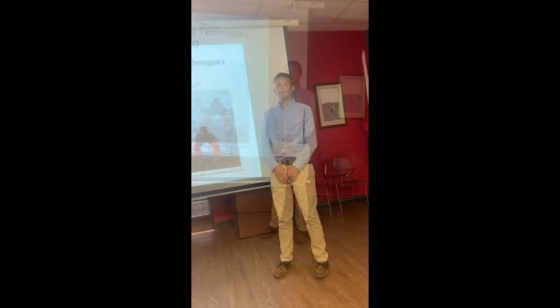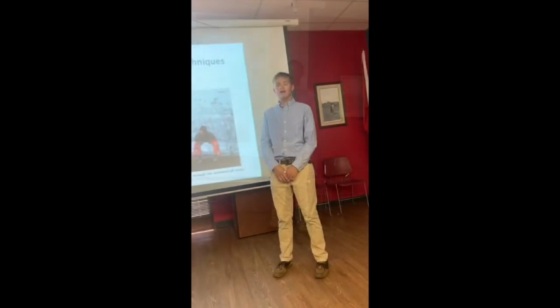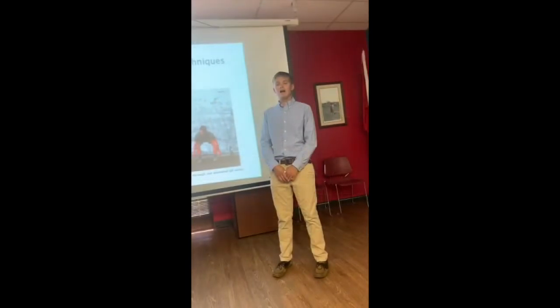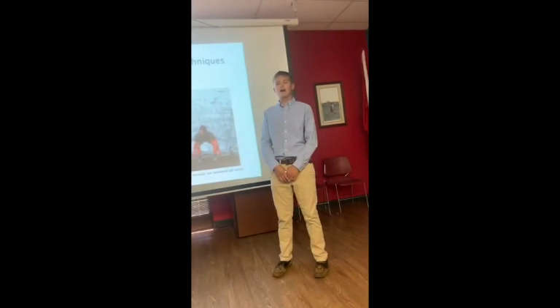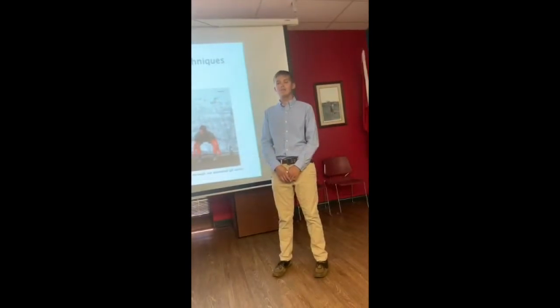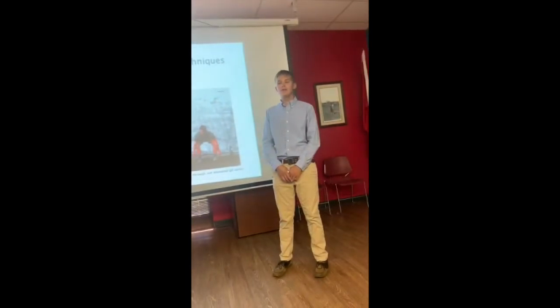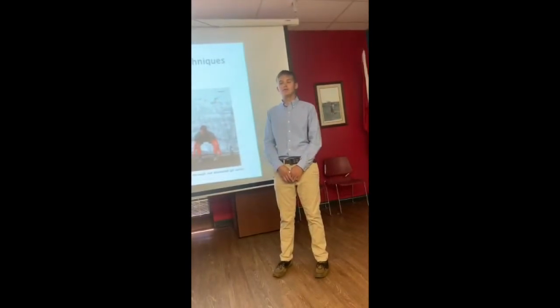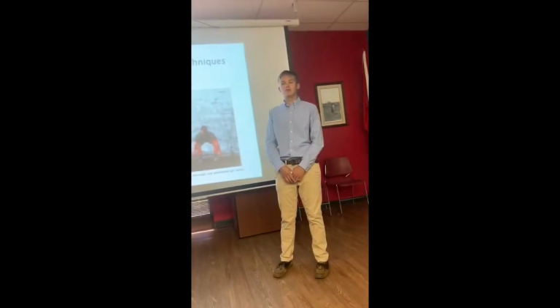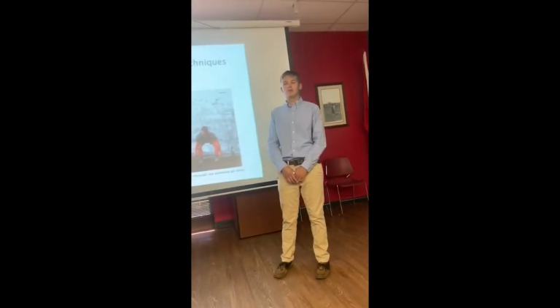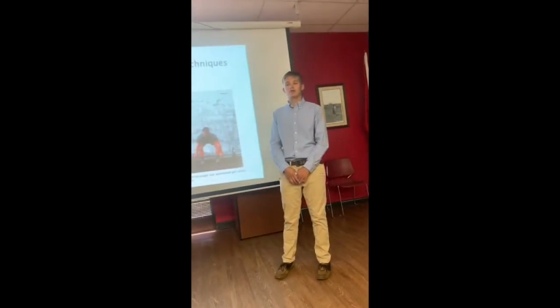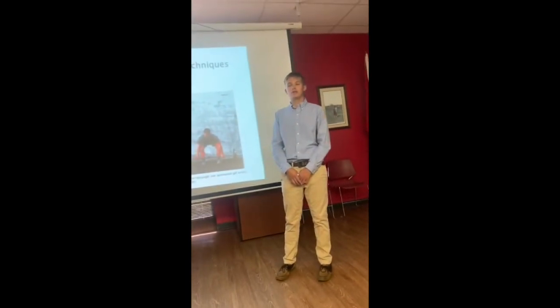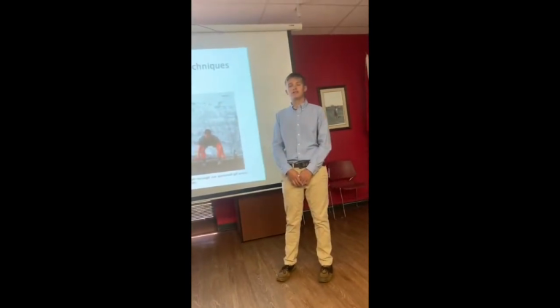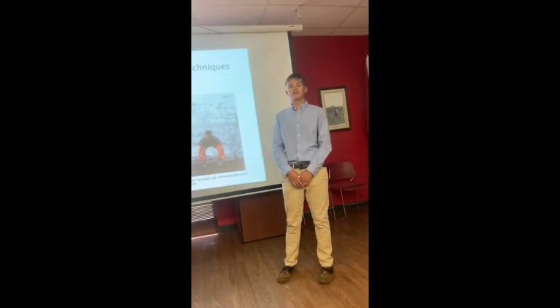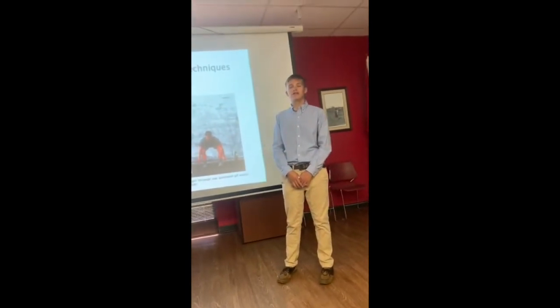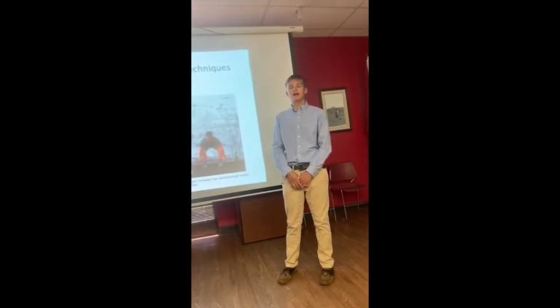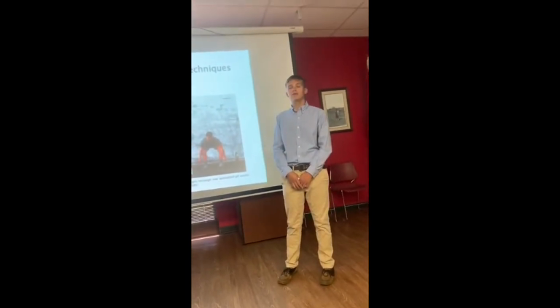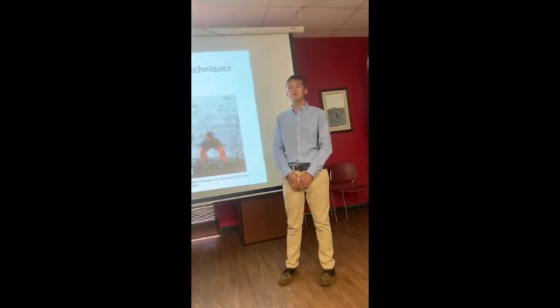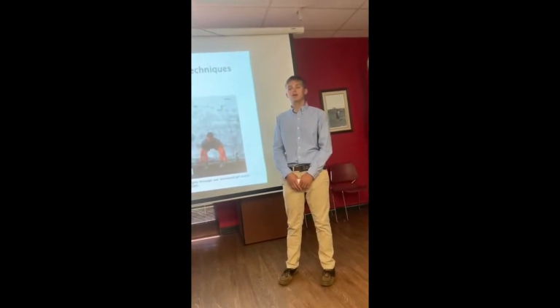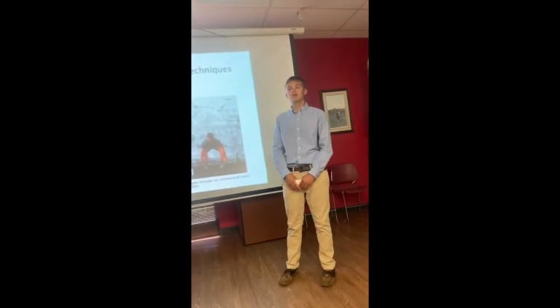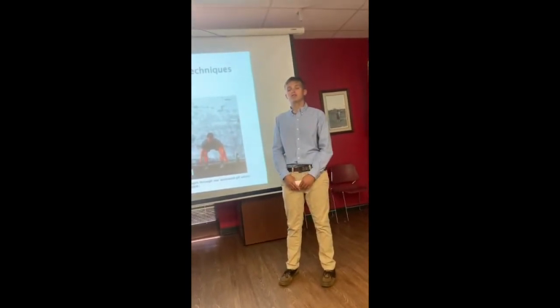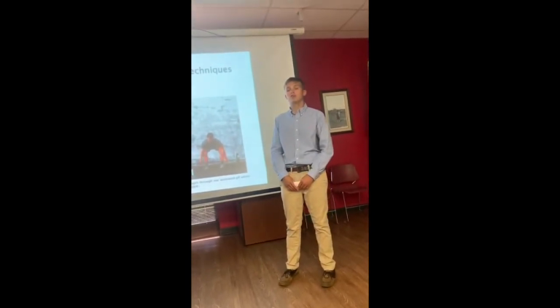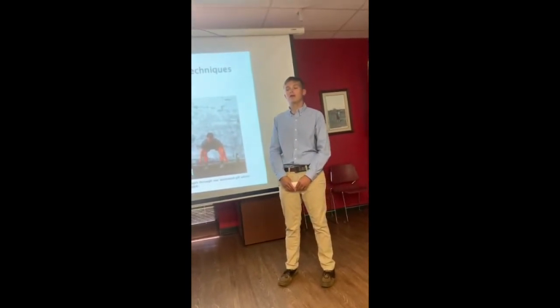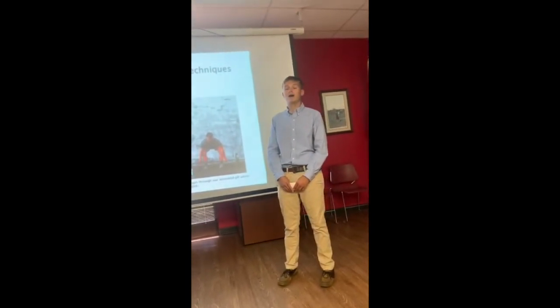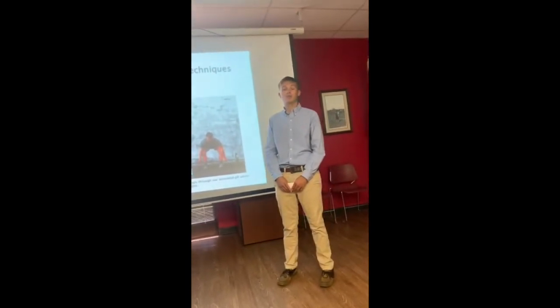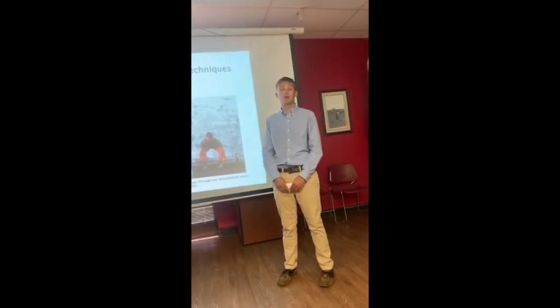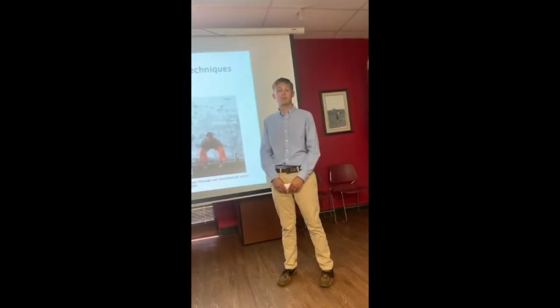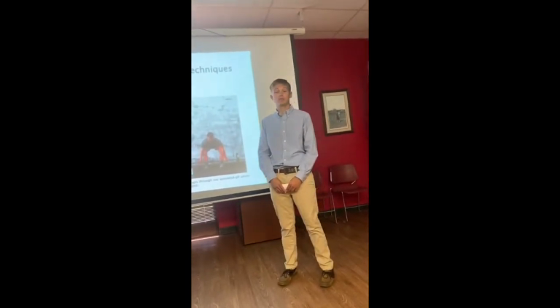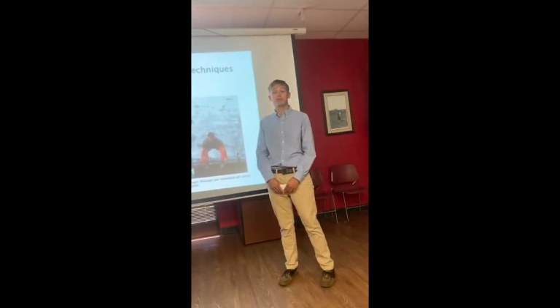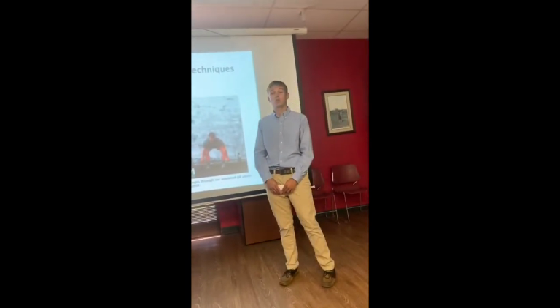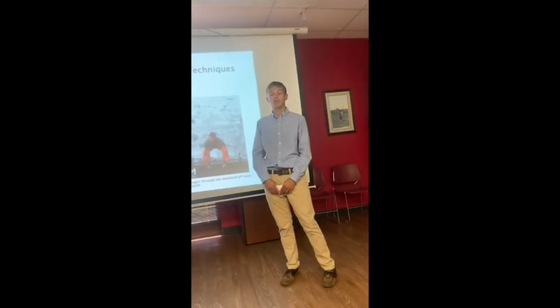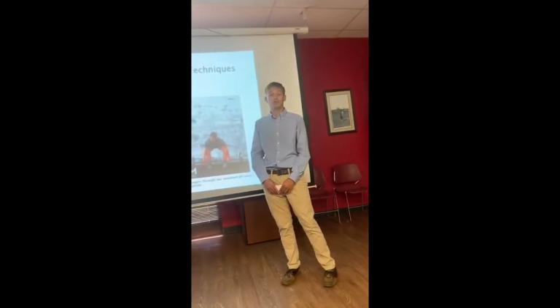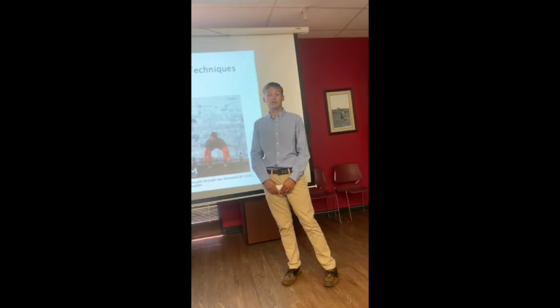Hi, my name is Blake Parker and today I'm going to be talking to you about how to properly weight train.